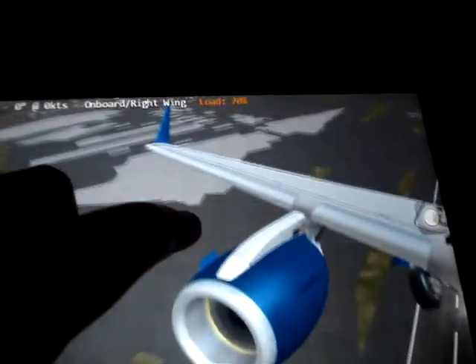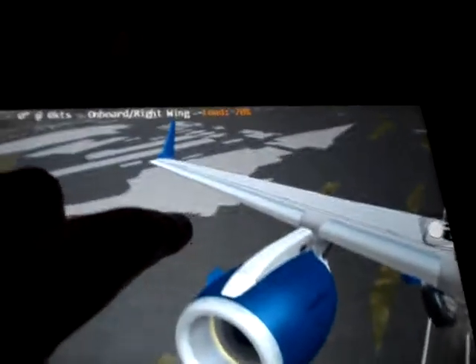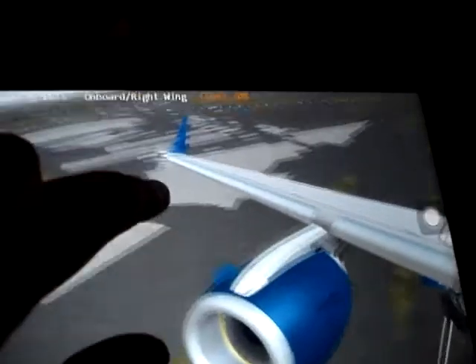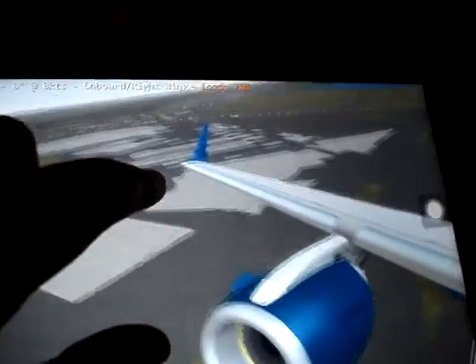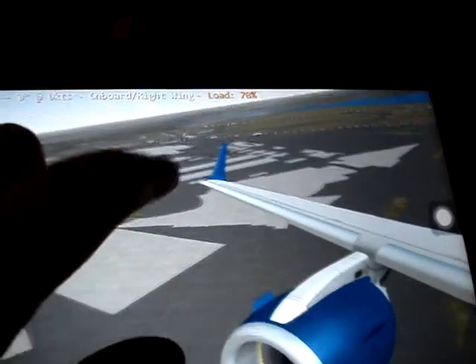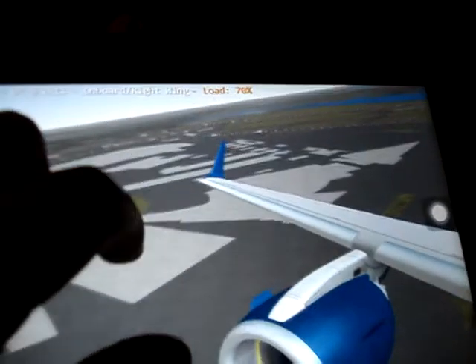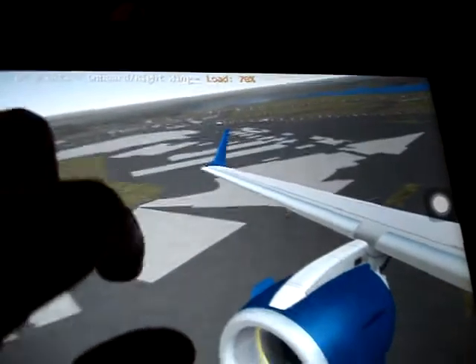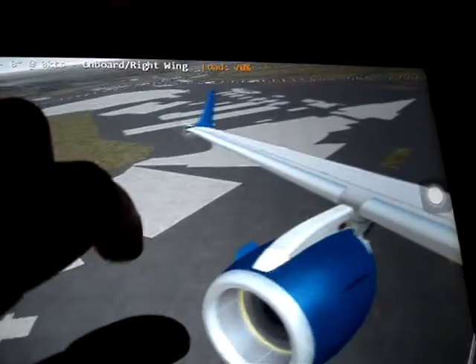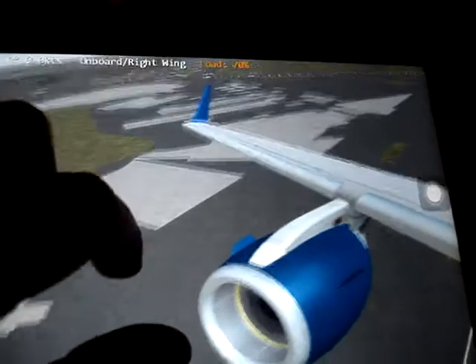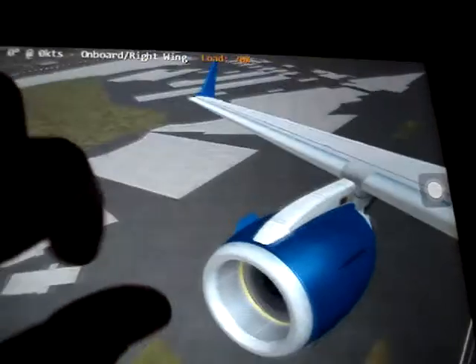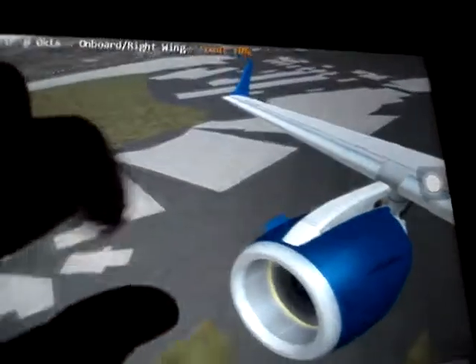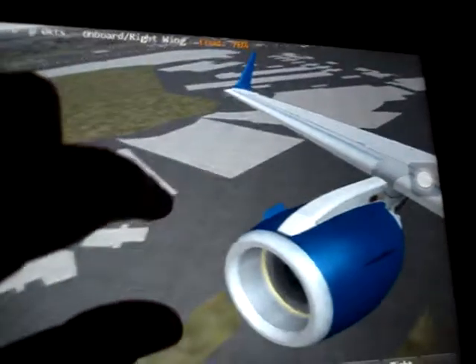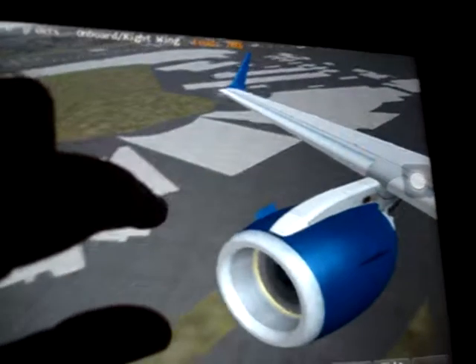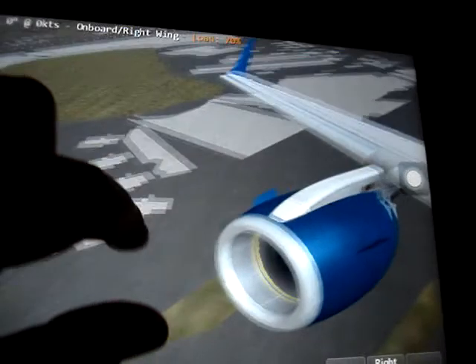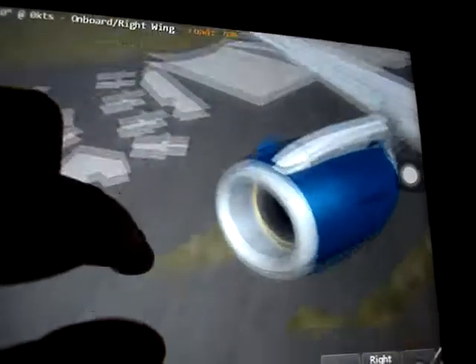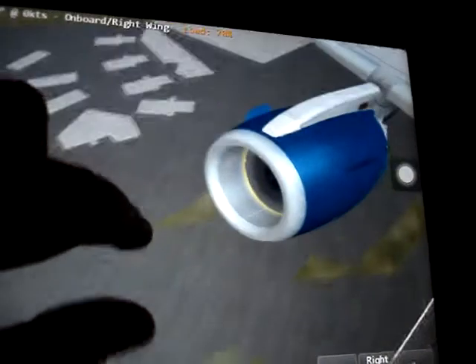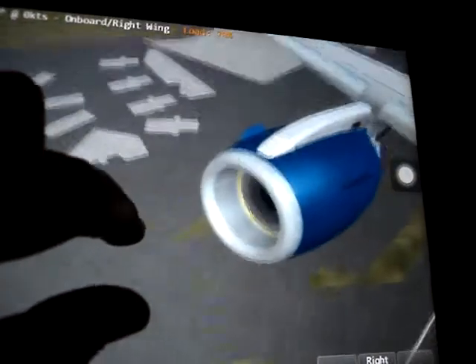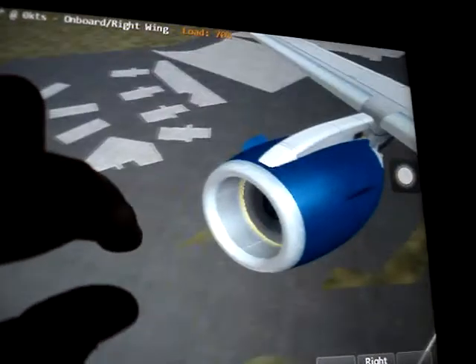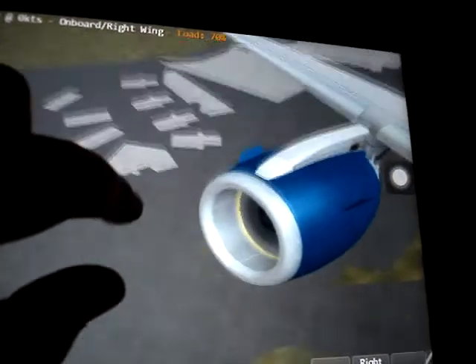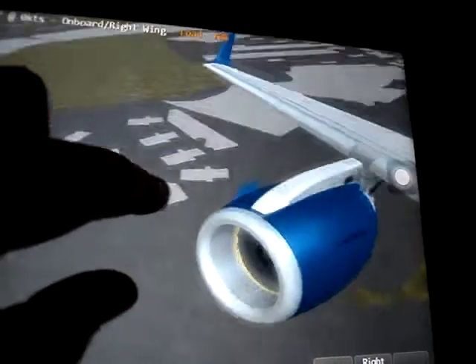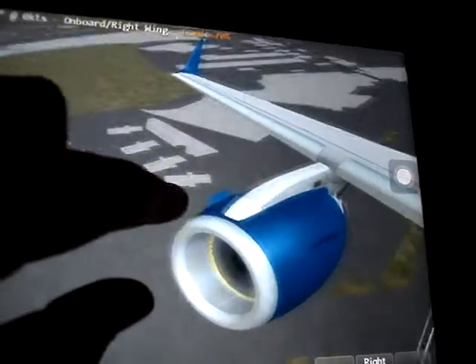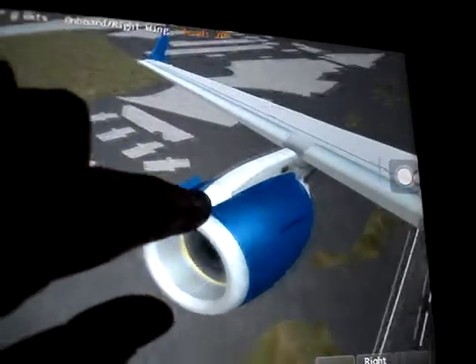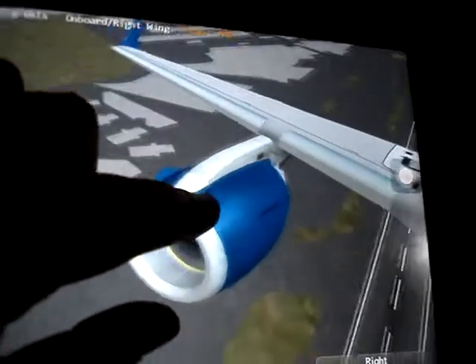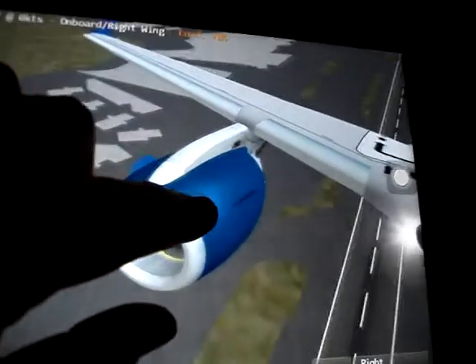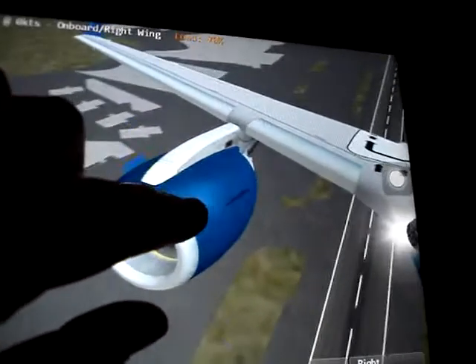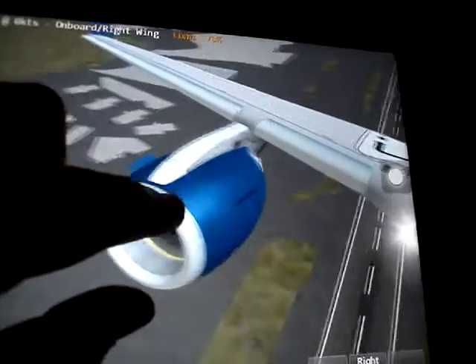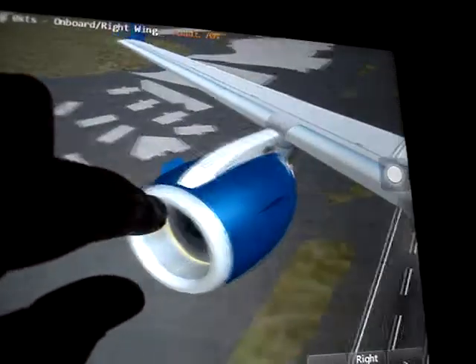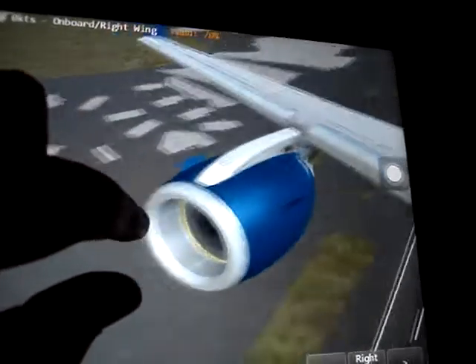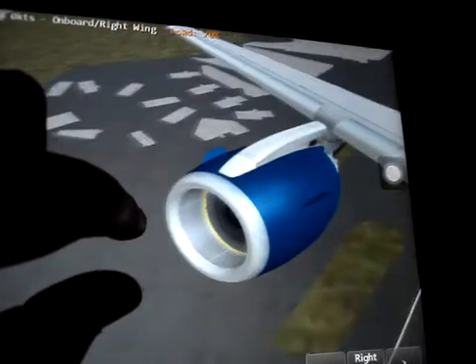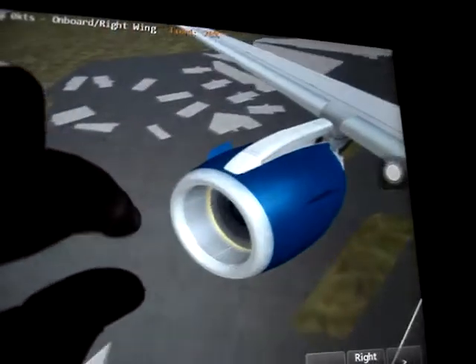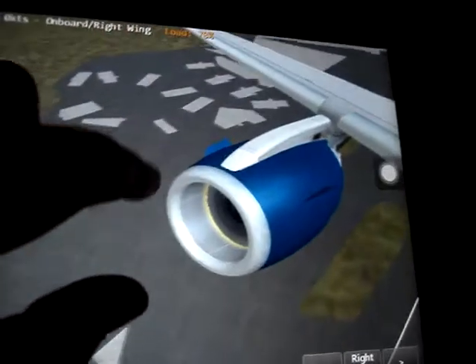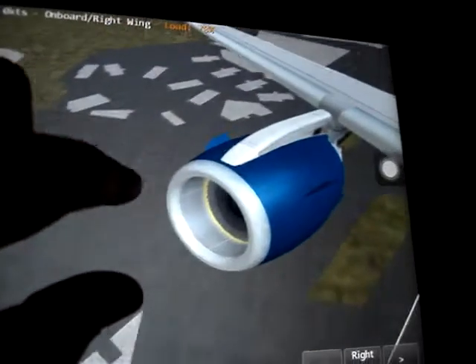They don't put a lot of detail into their airports, but they put a lot of detail into their planes. That's the truth.